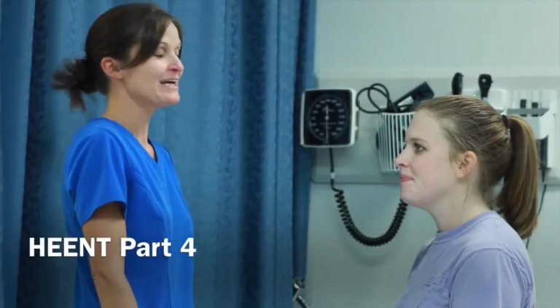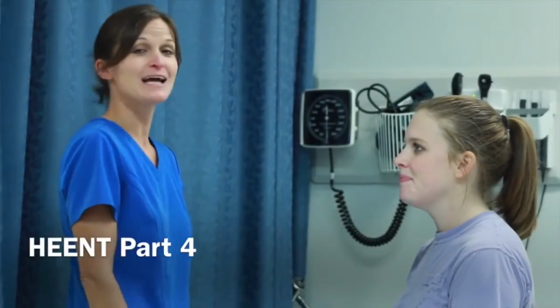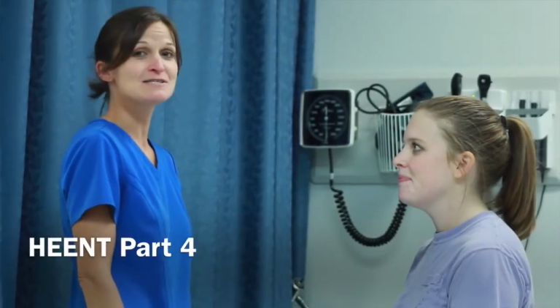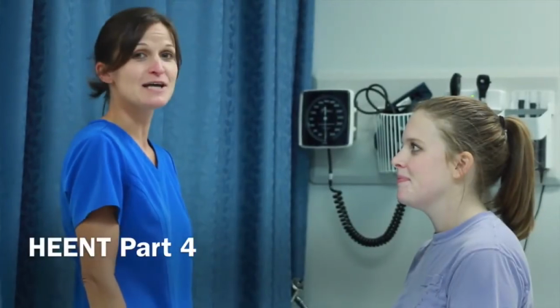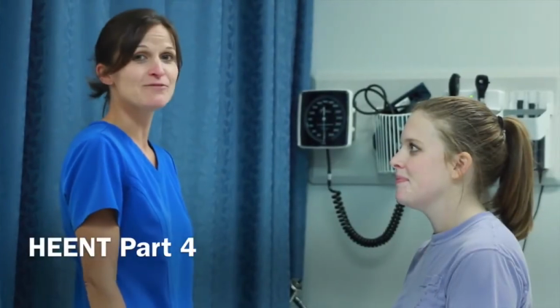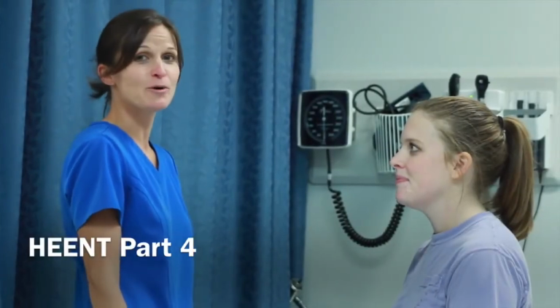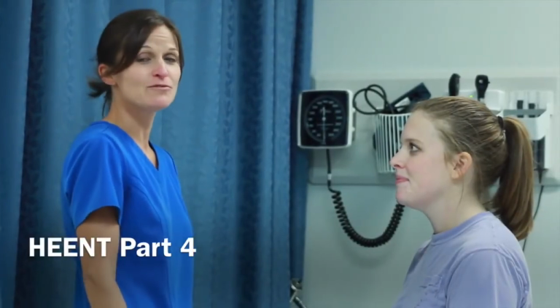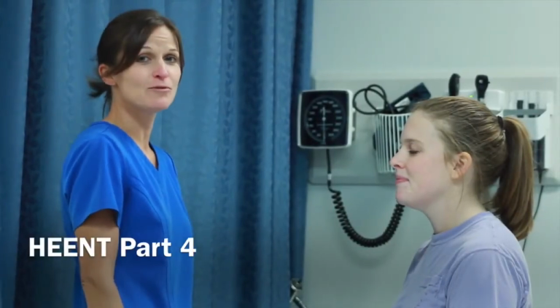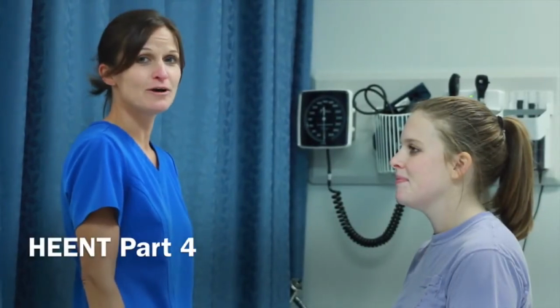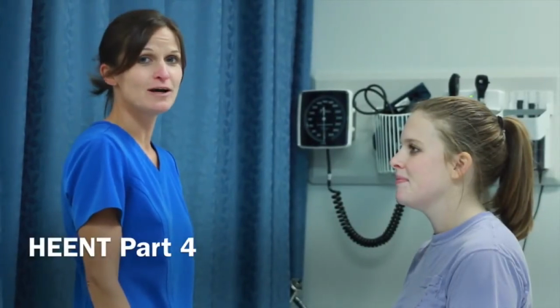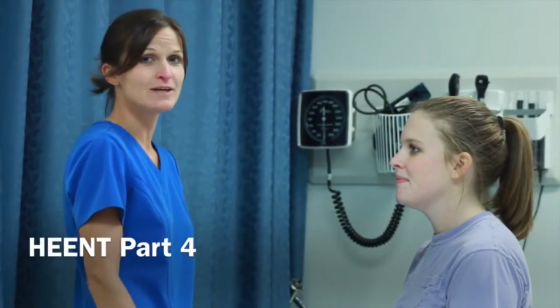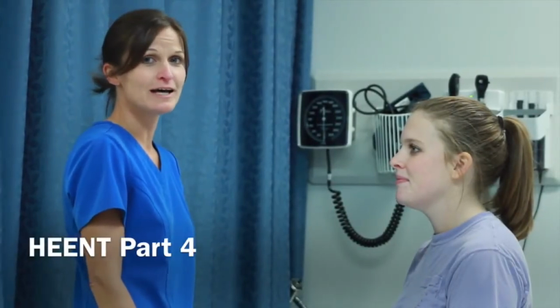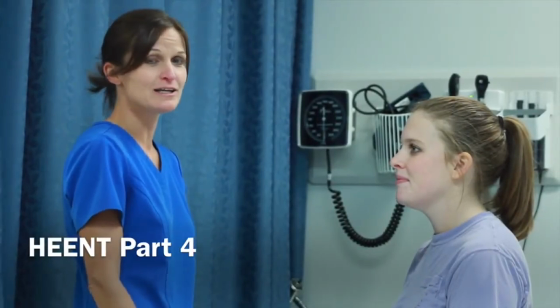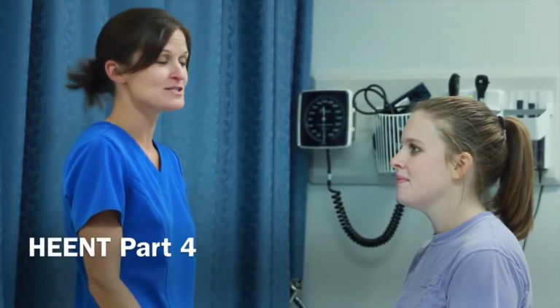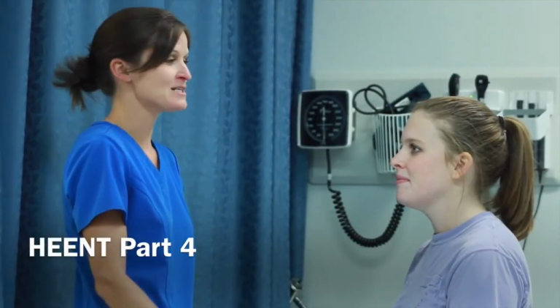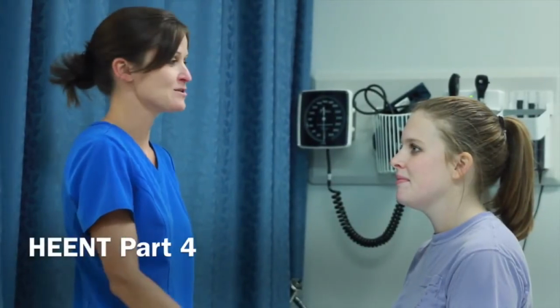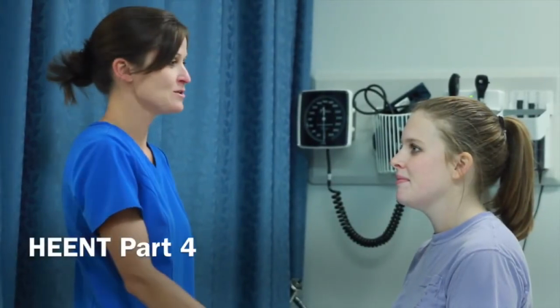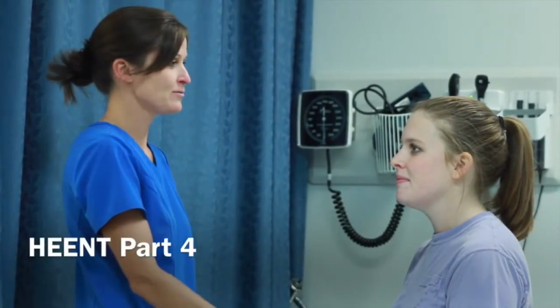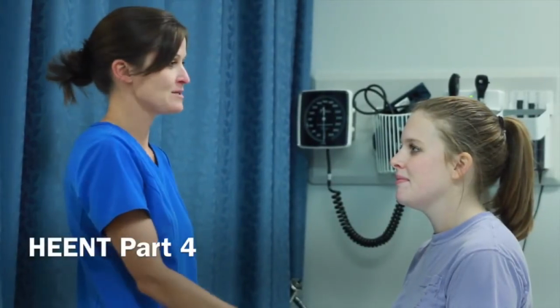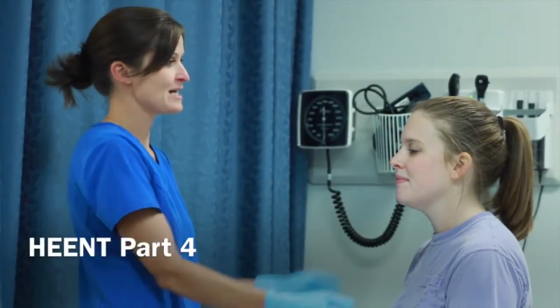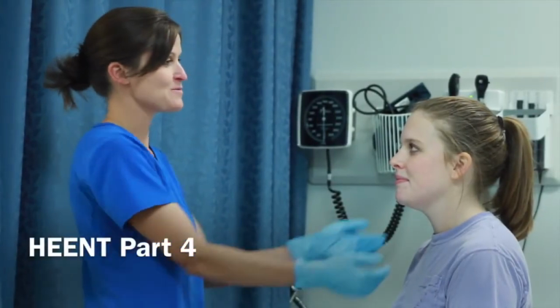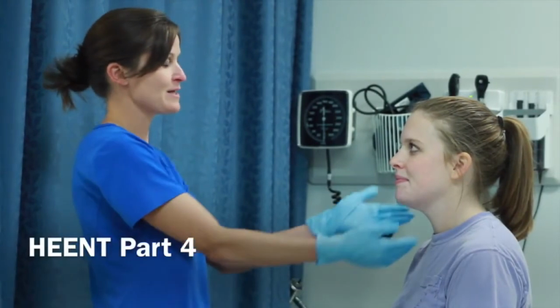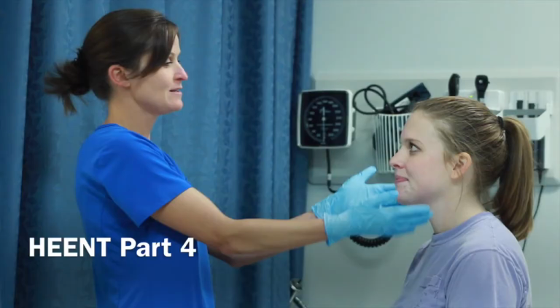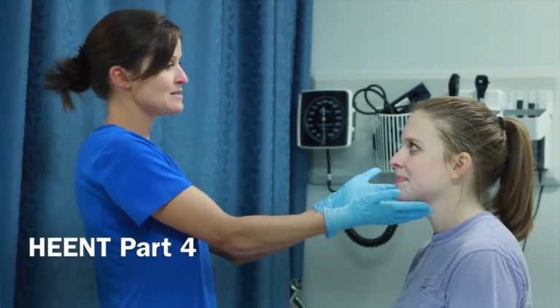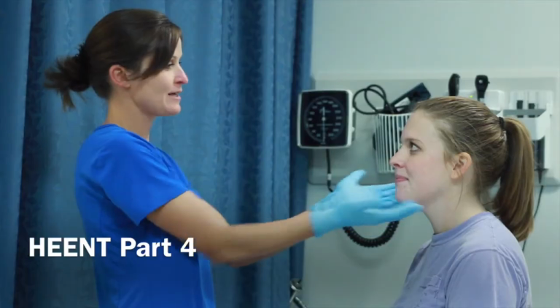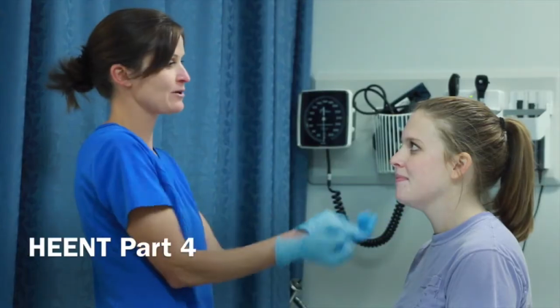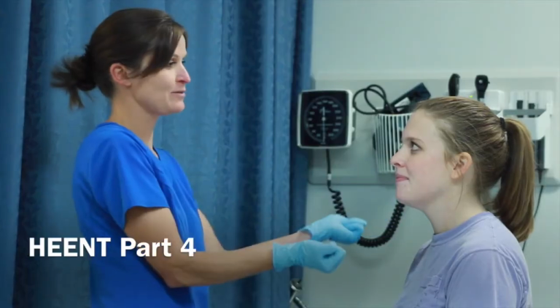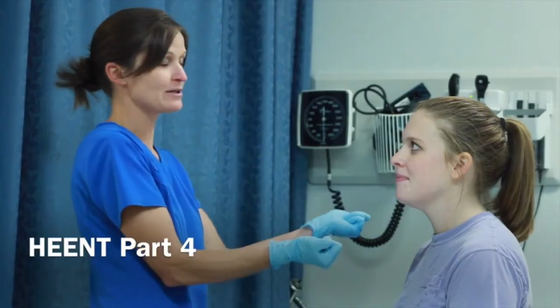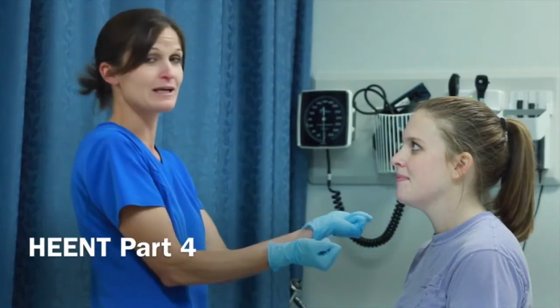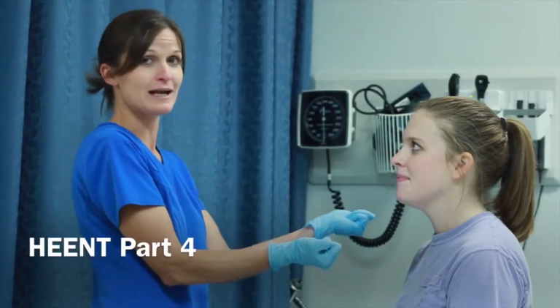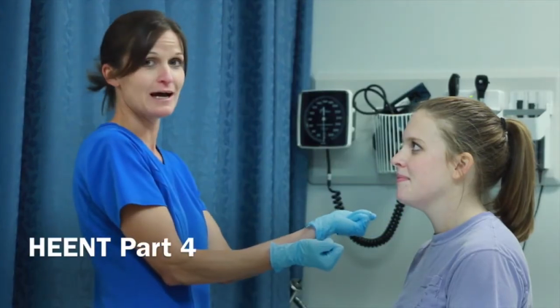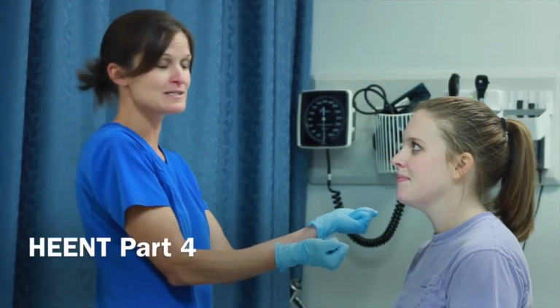And now it's time for part four of the Head, Ears, Eyes, Nose, and Throat Assessment. Today we're going to be looking at eyes.